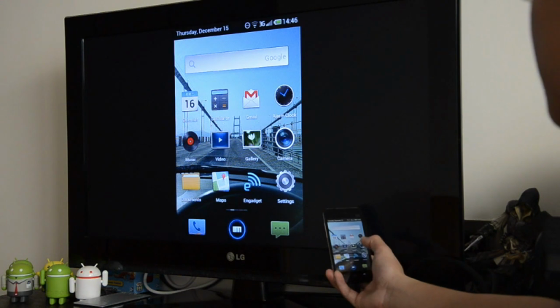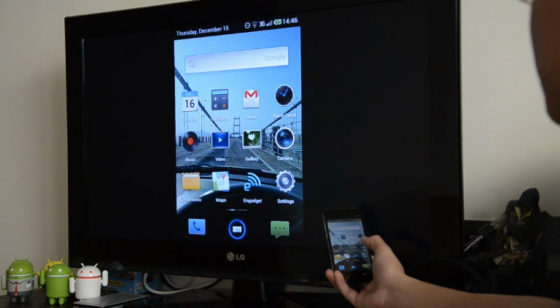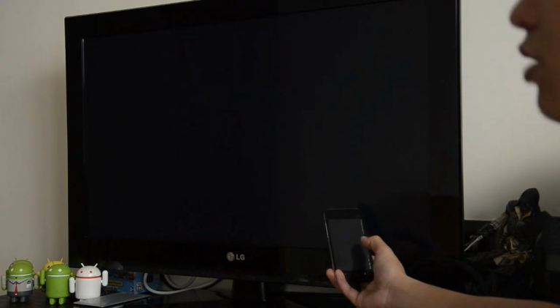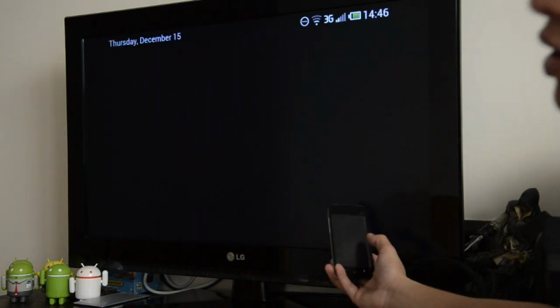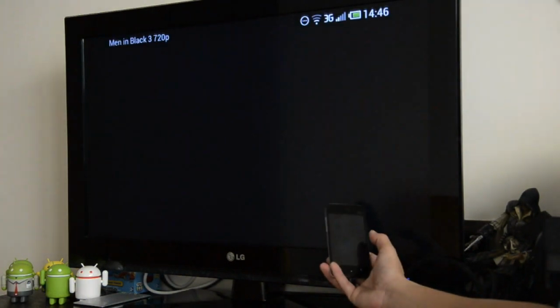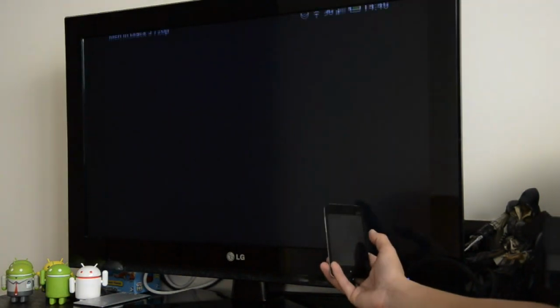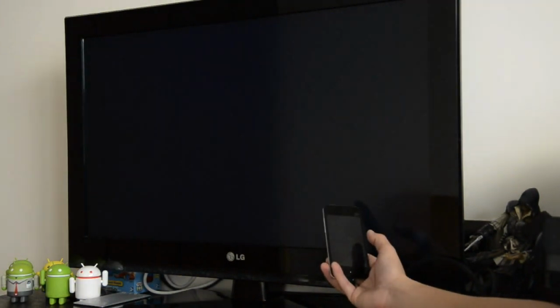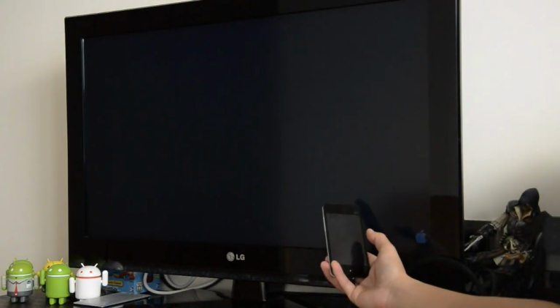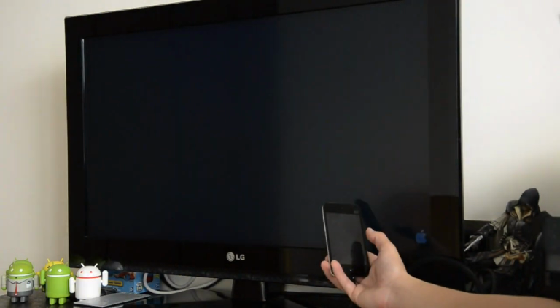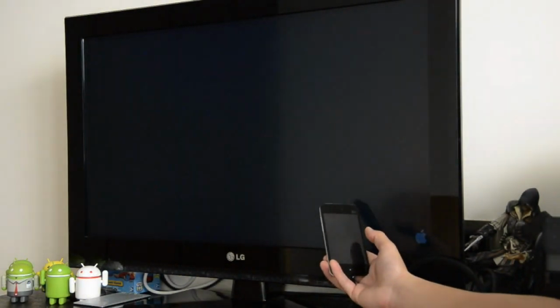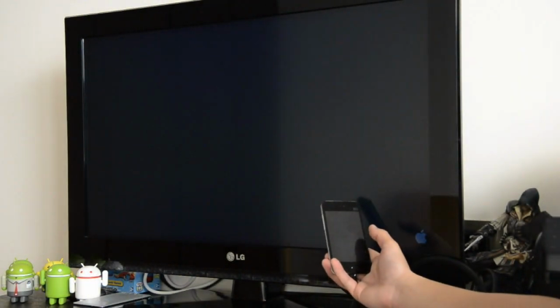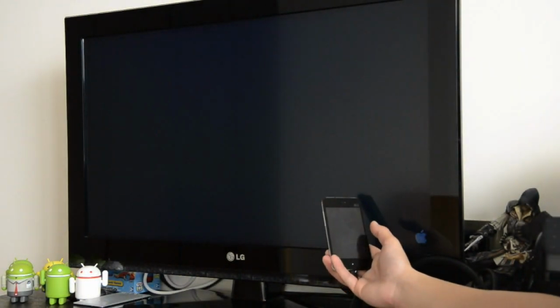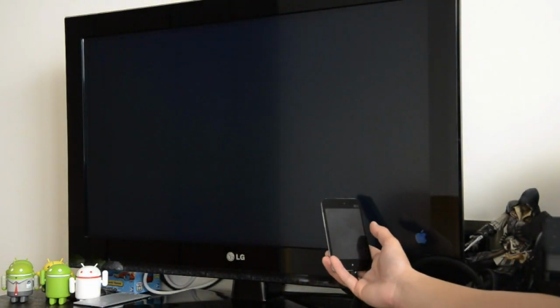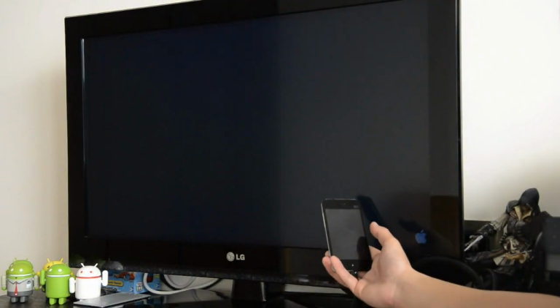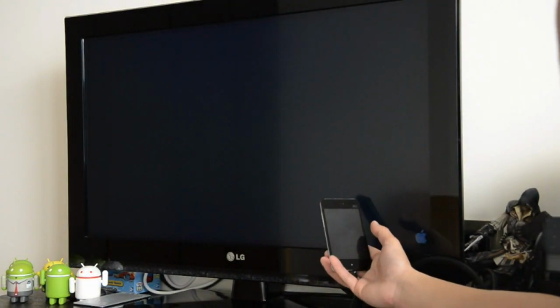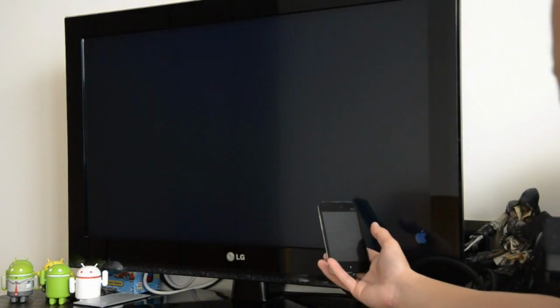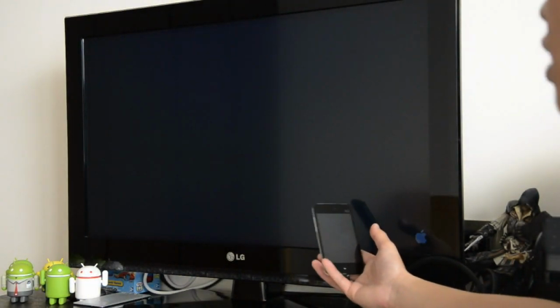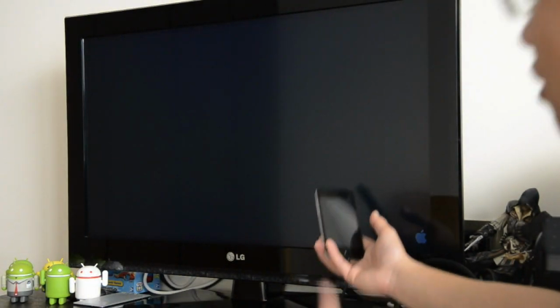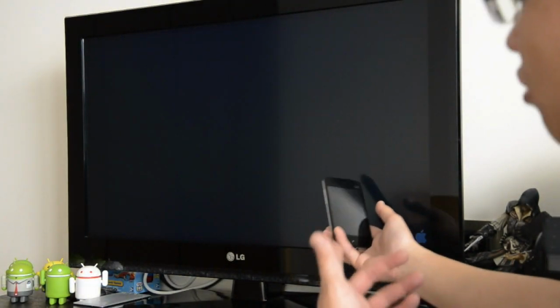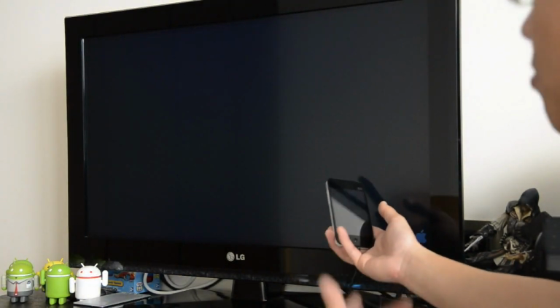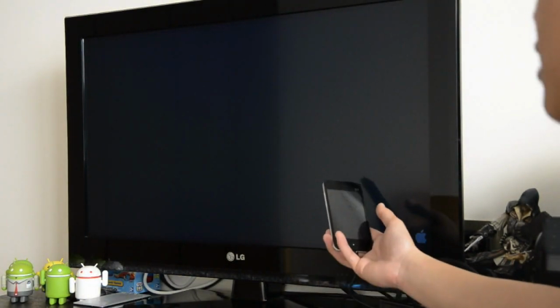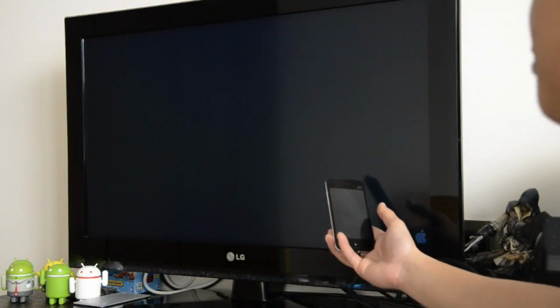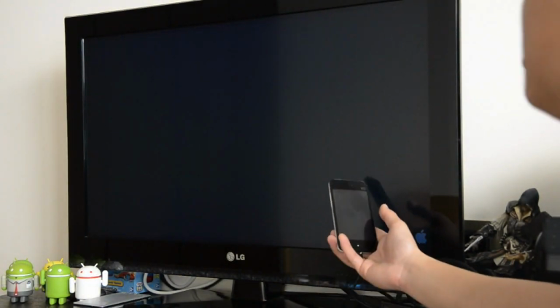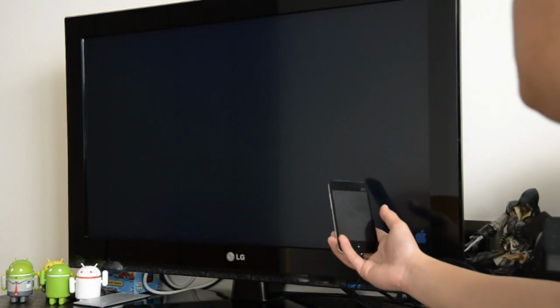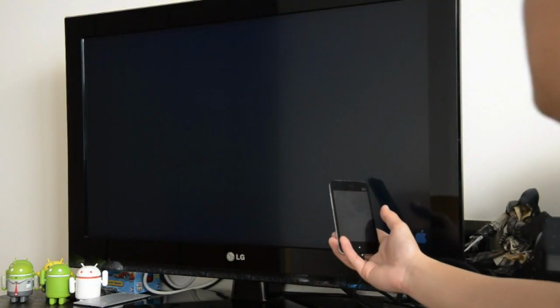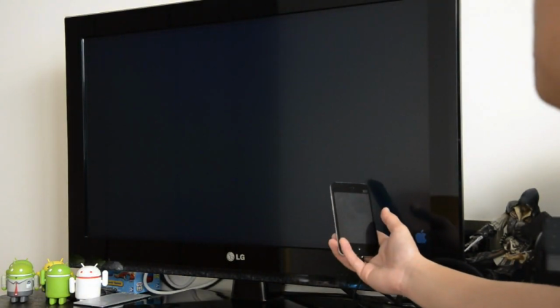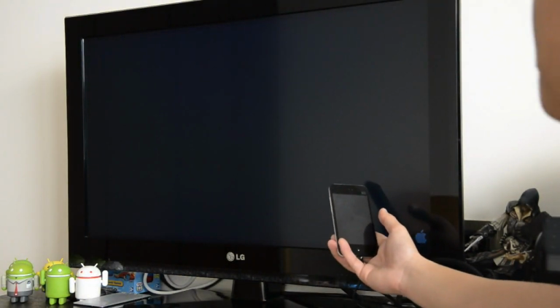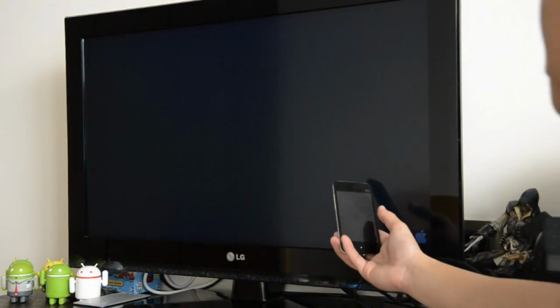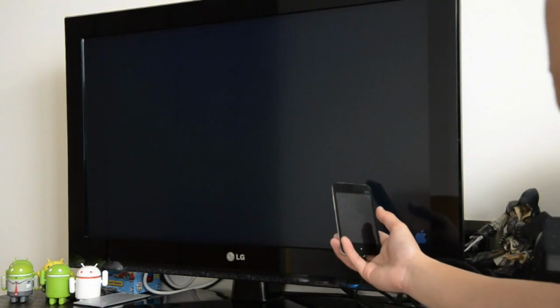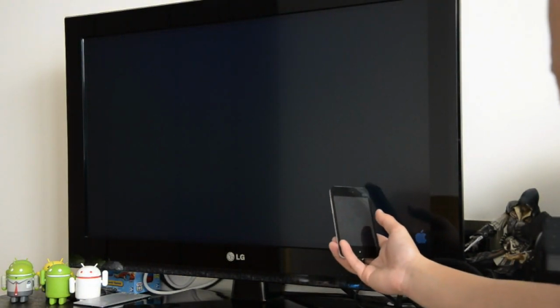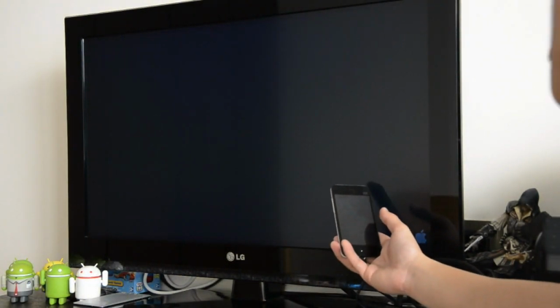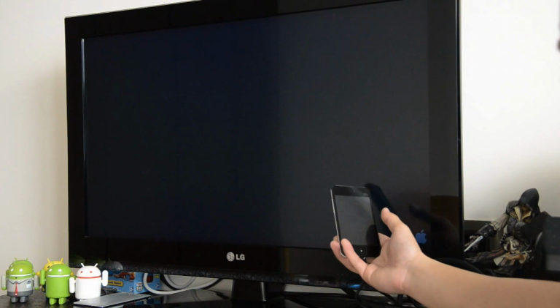We just wish we had a longer HDMI cable, or micro USB cable — or both.